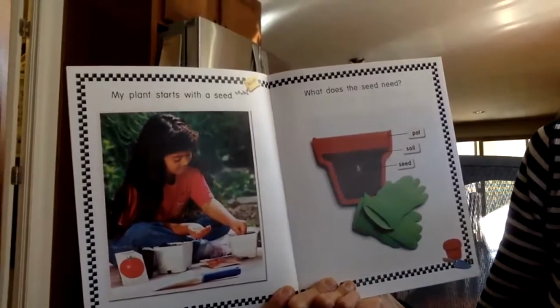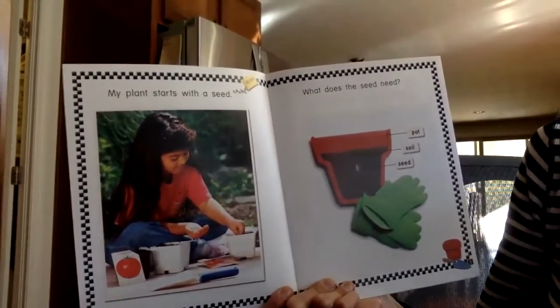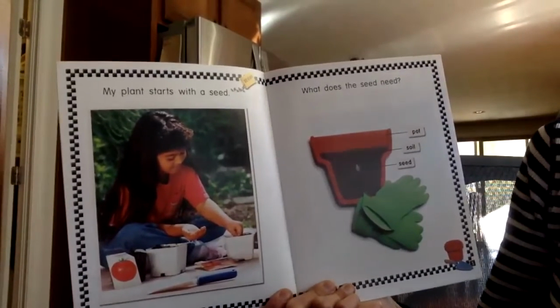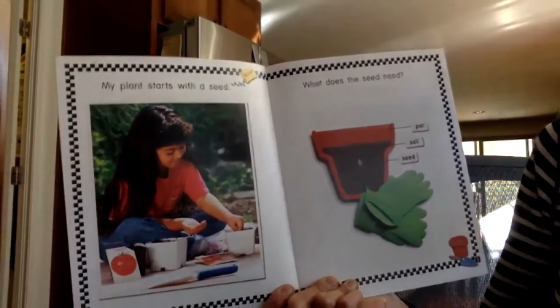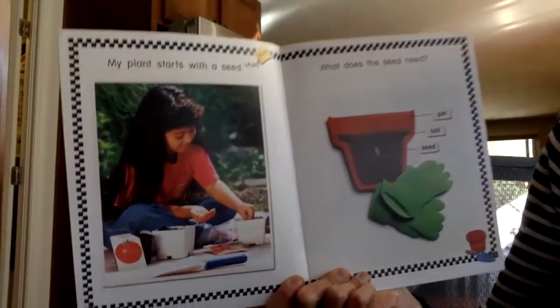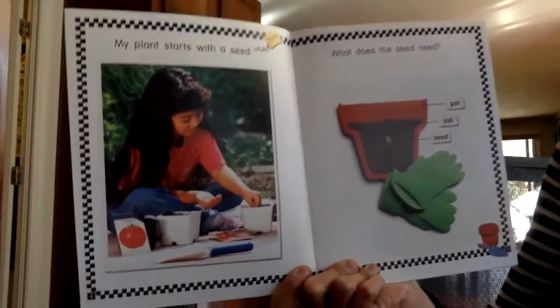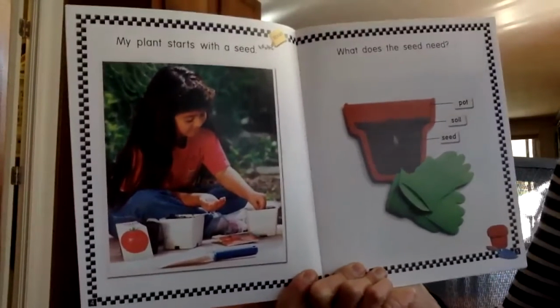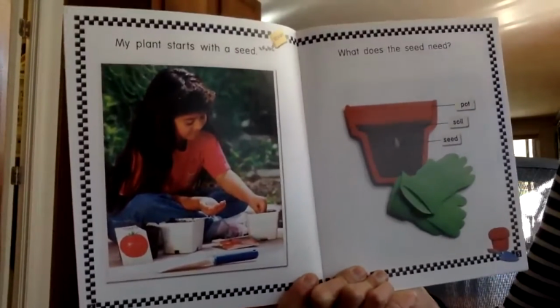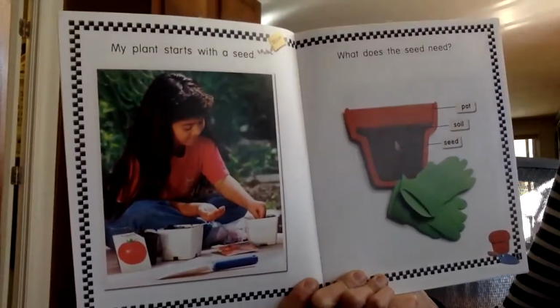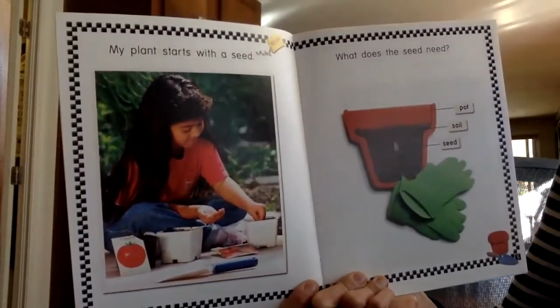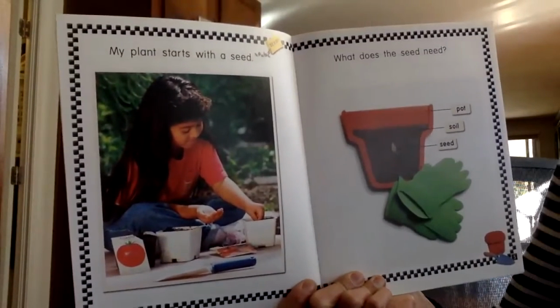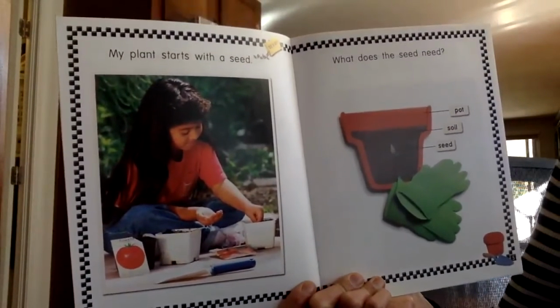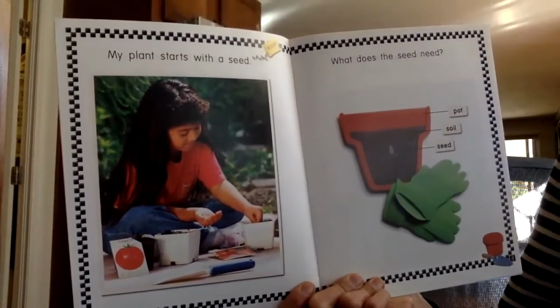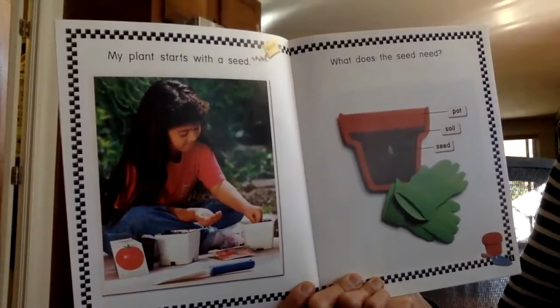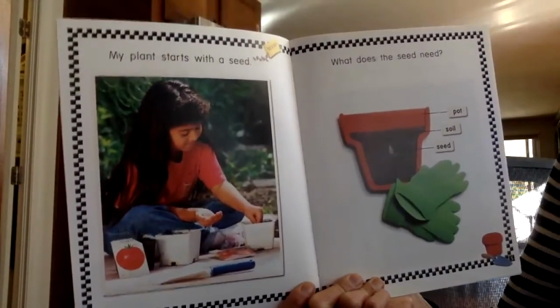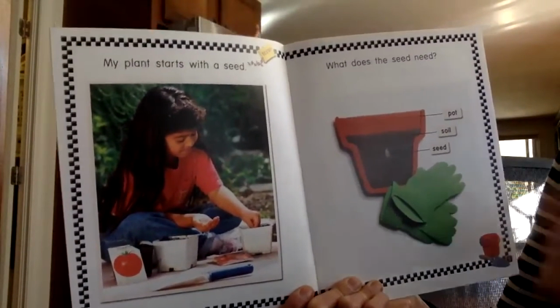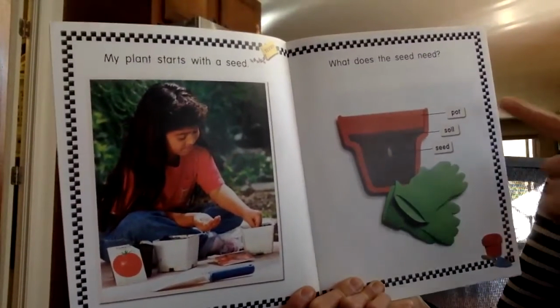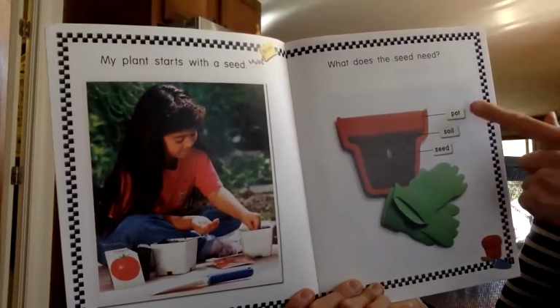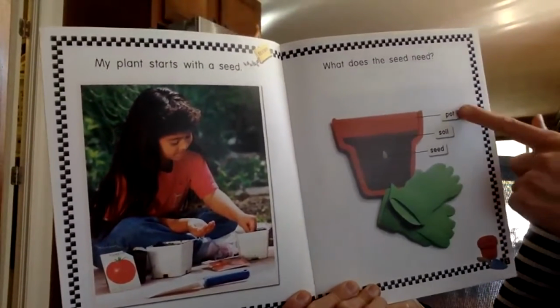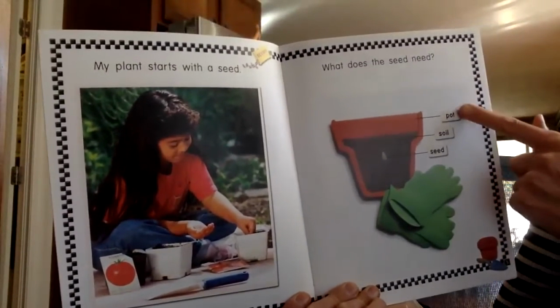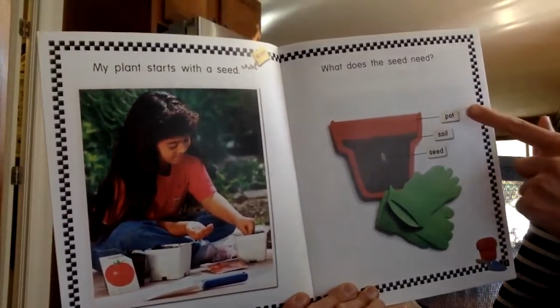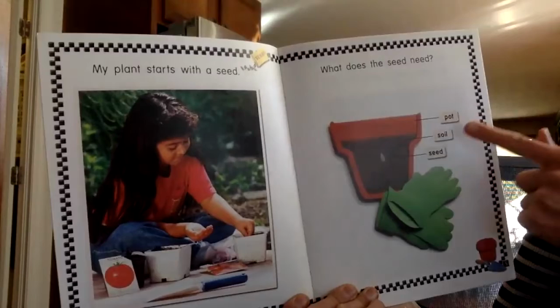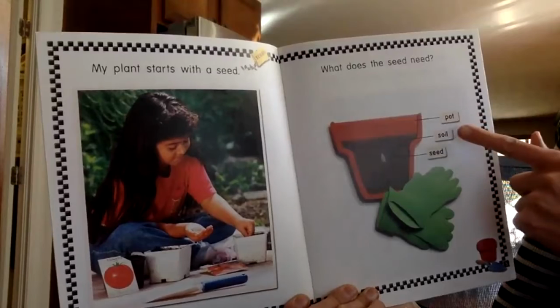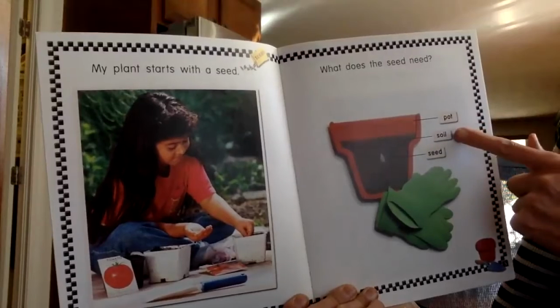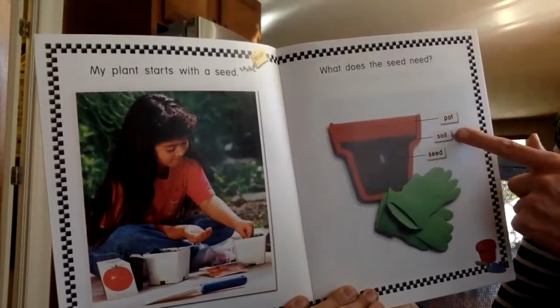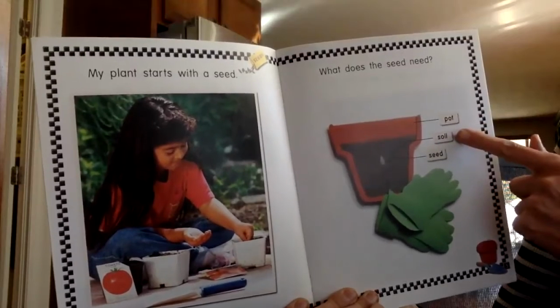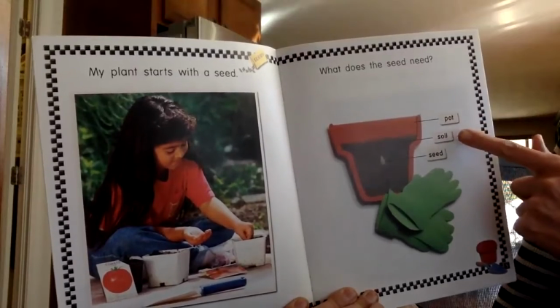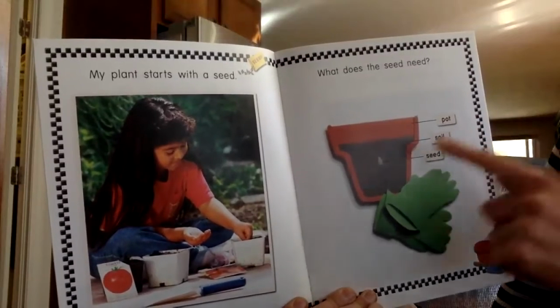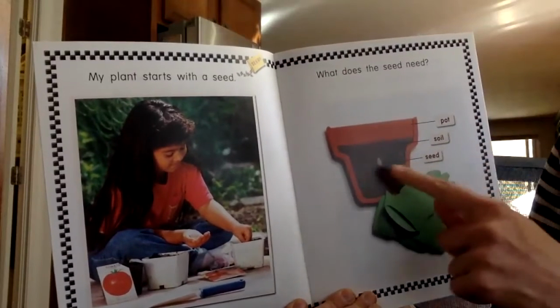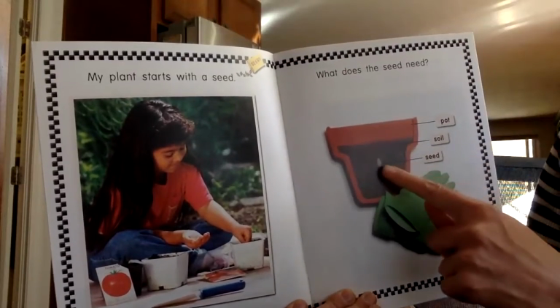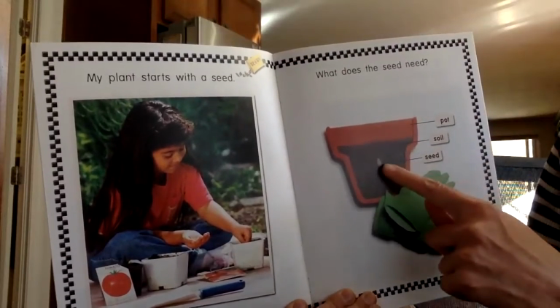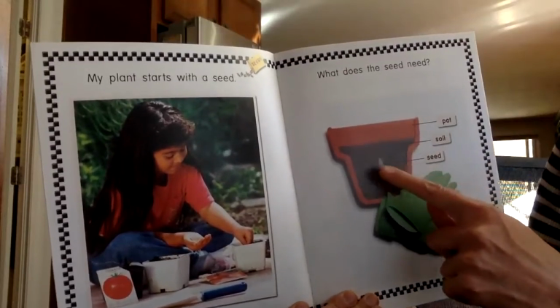What does the seed need? Pot, soil, seed.